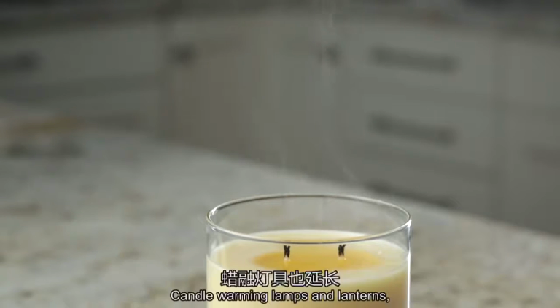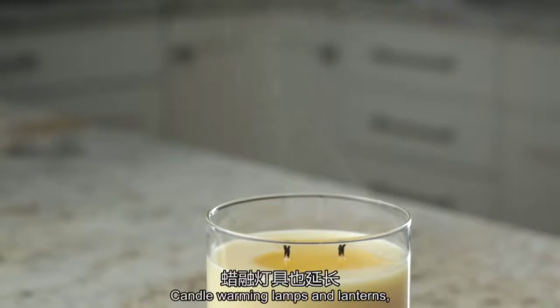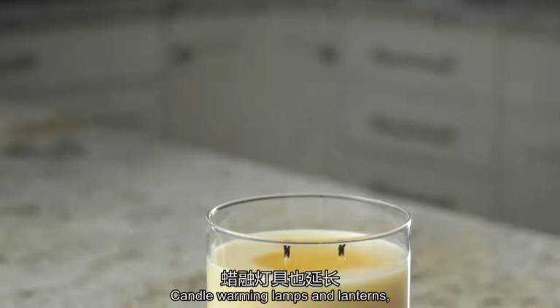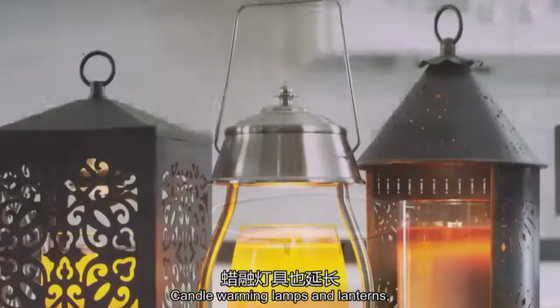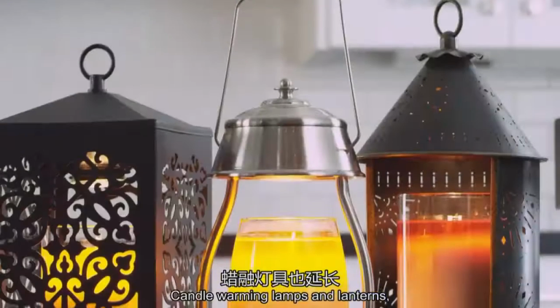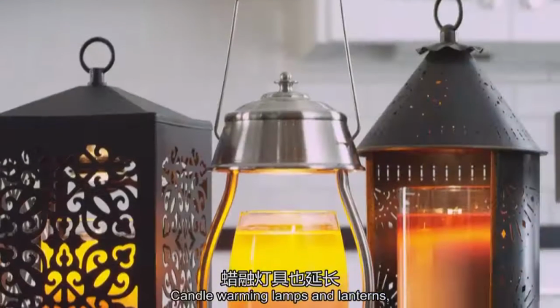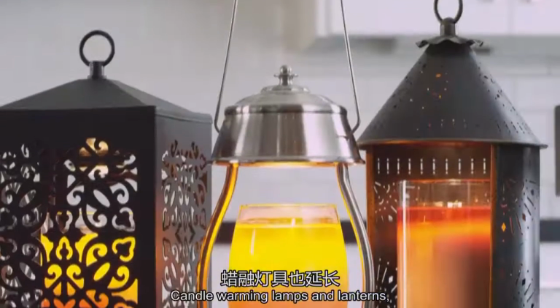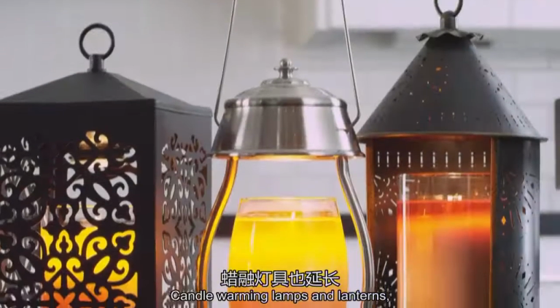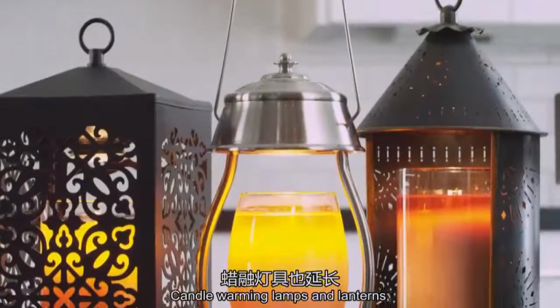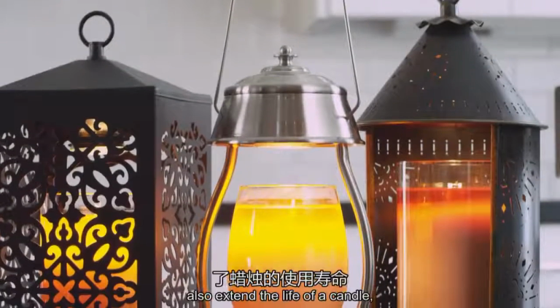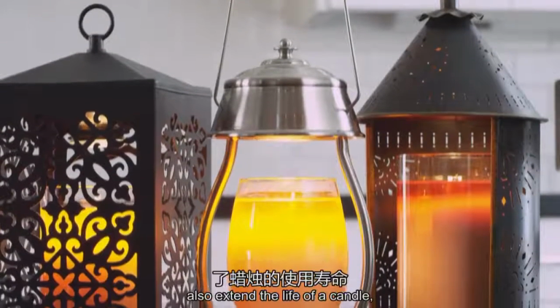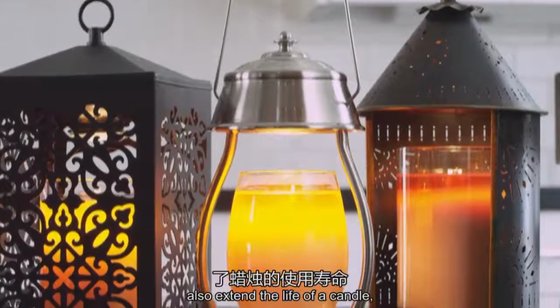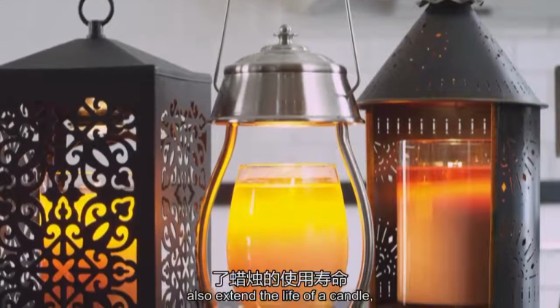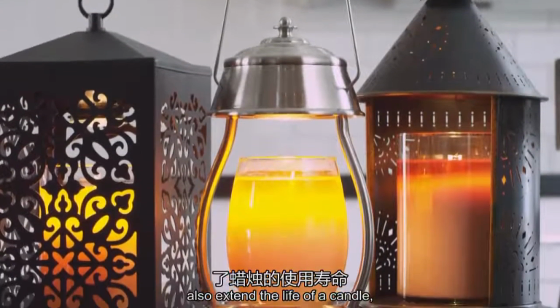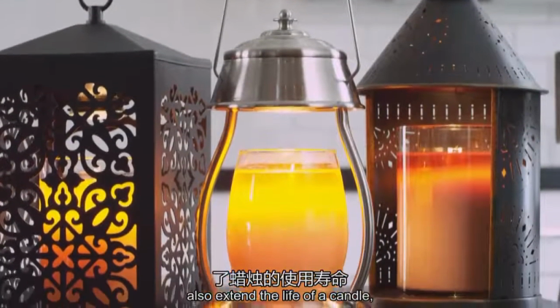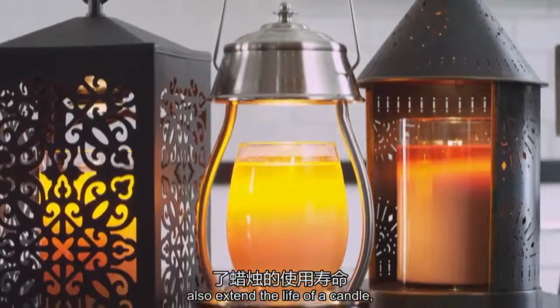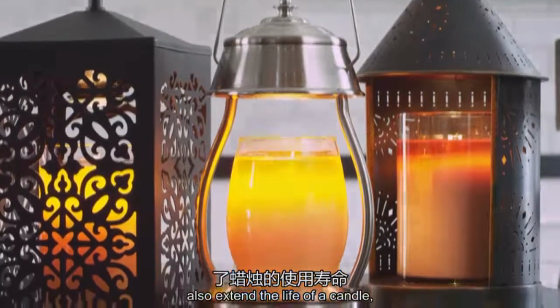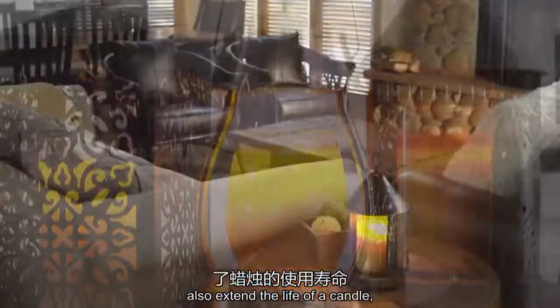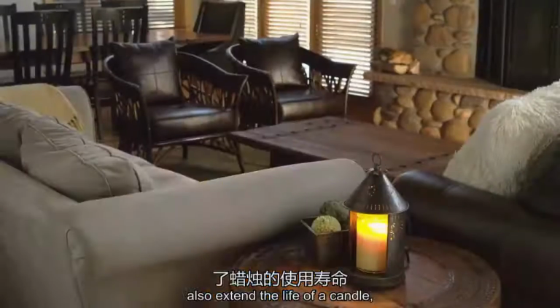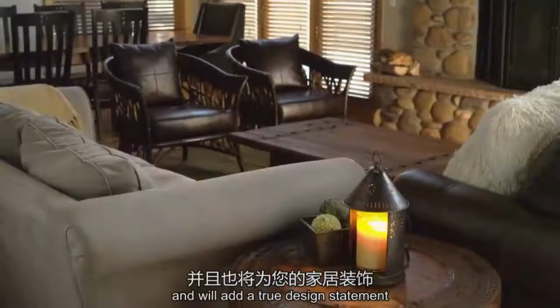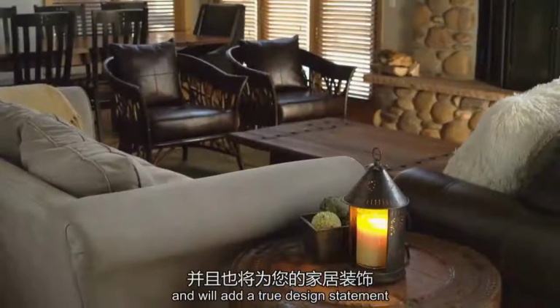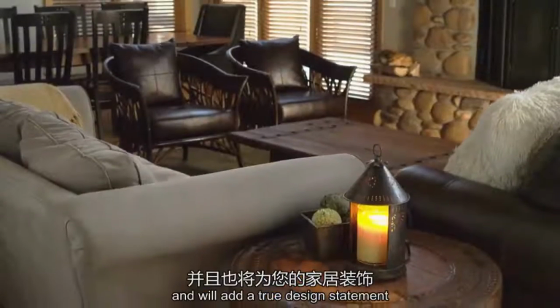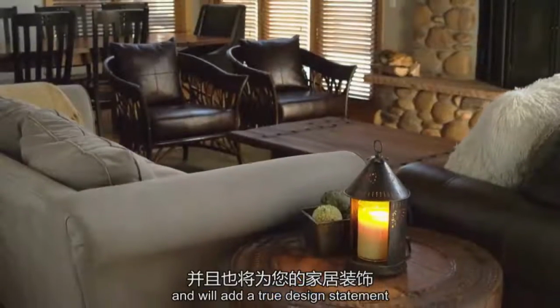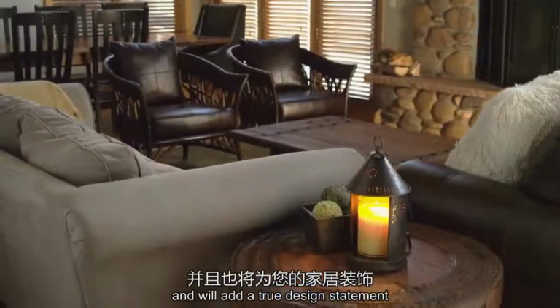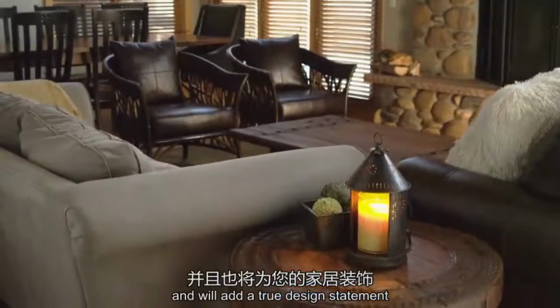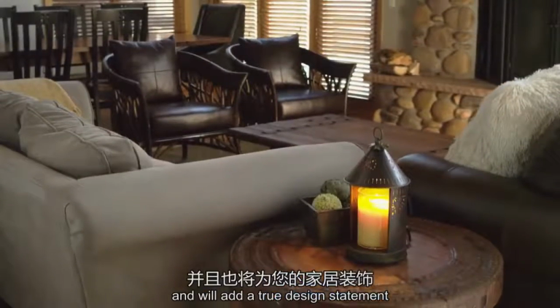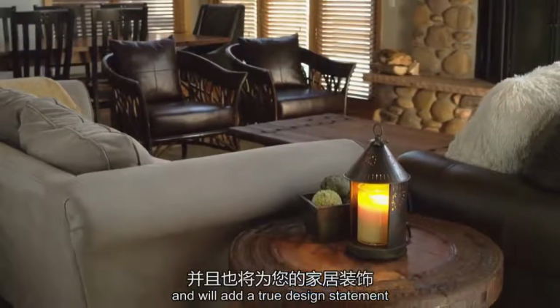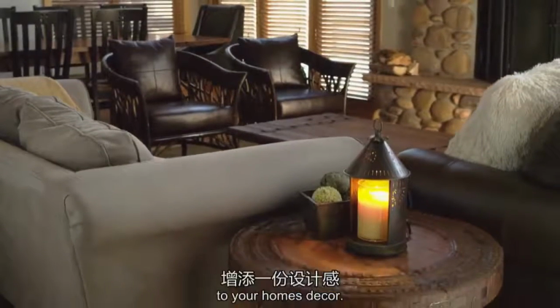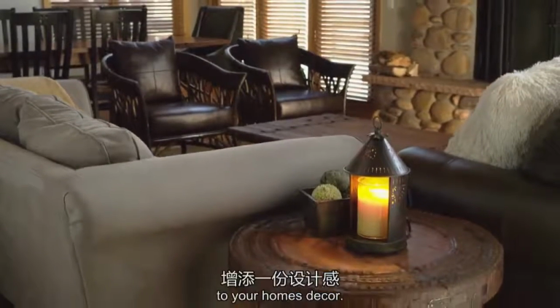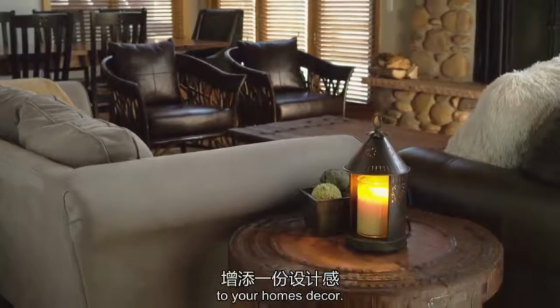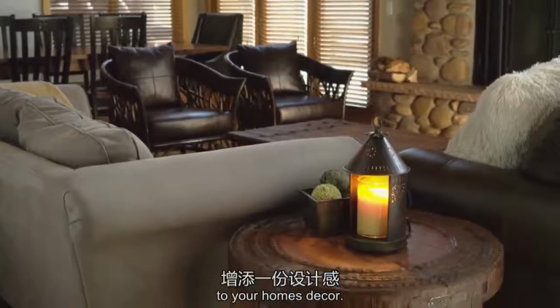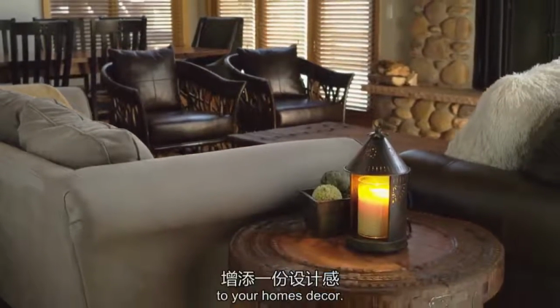Candle warming lamps and lanterns also extend the life of a candle and will add a true design statement to your home's decor.